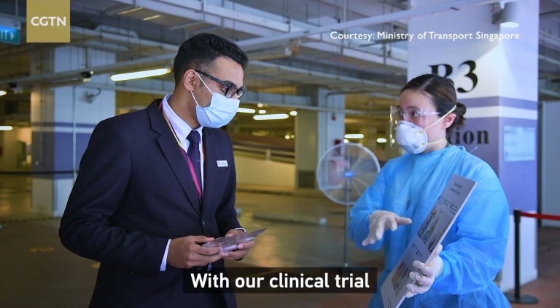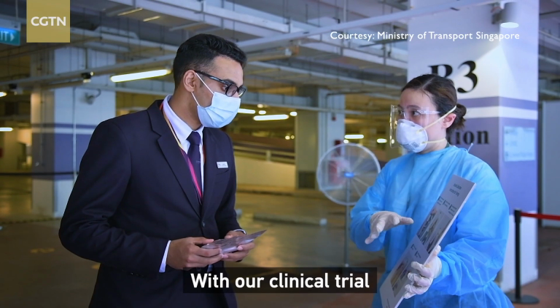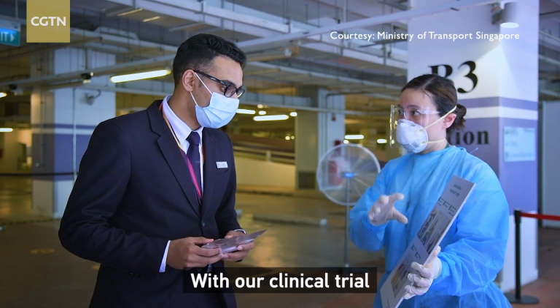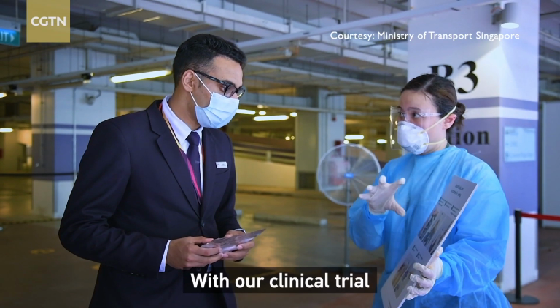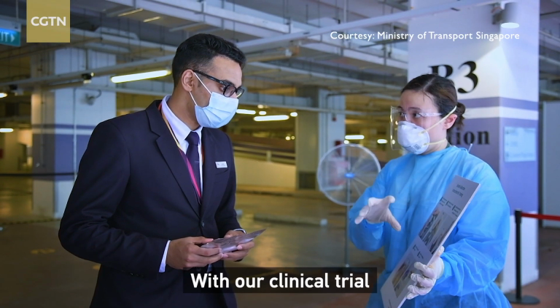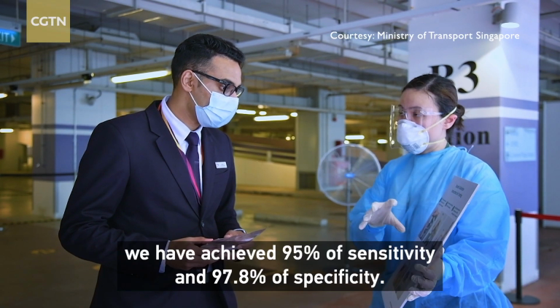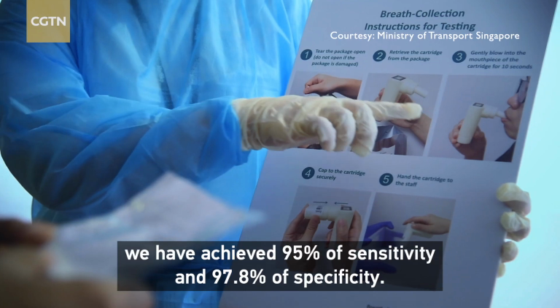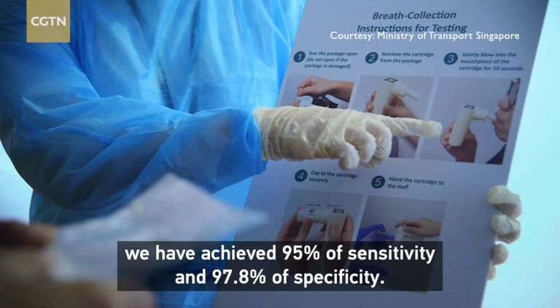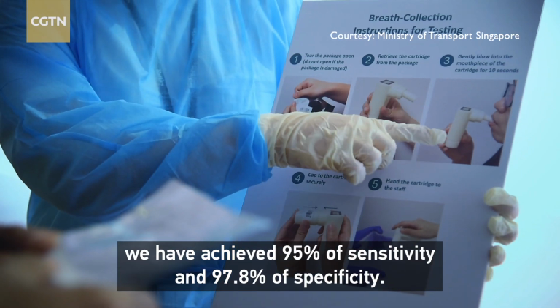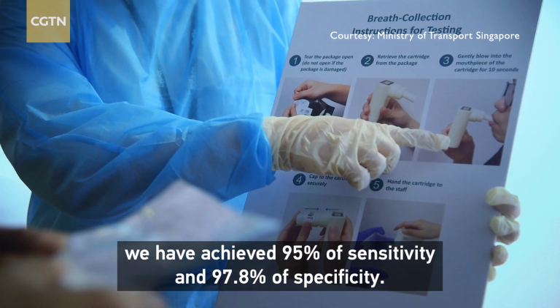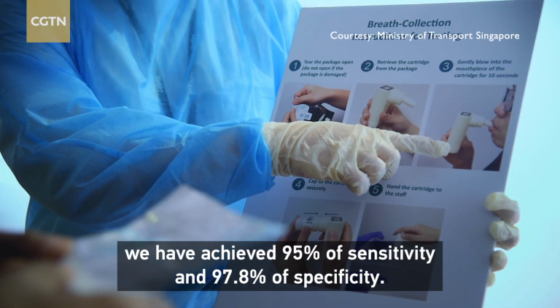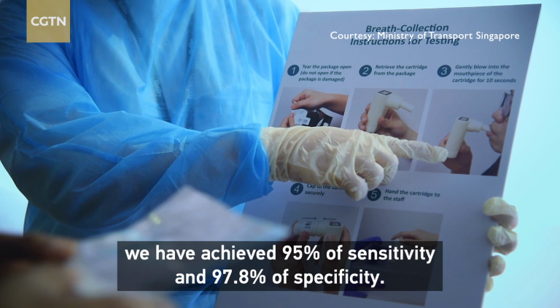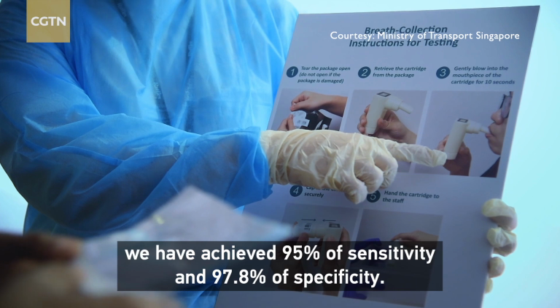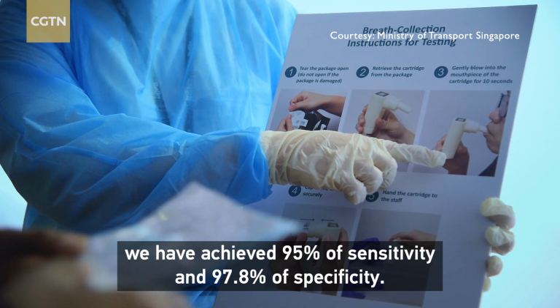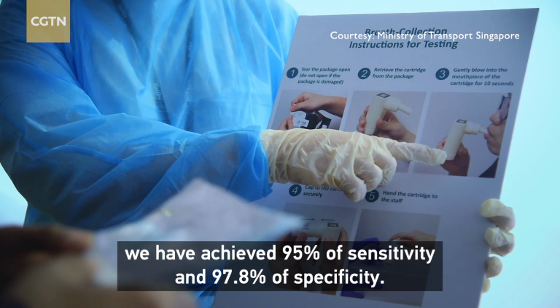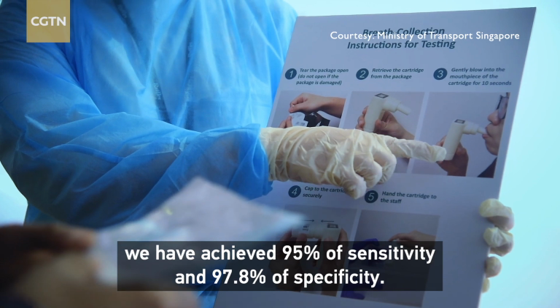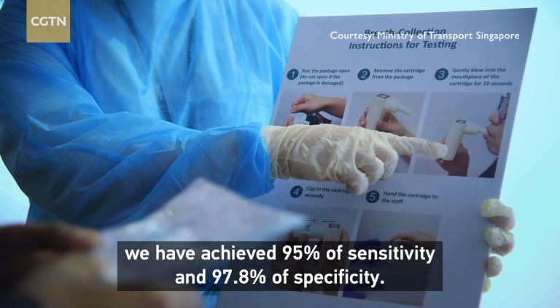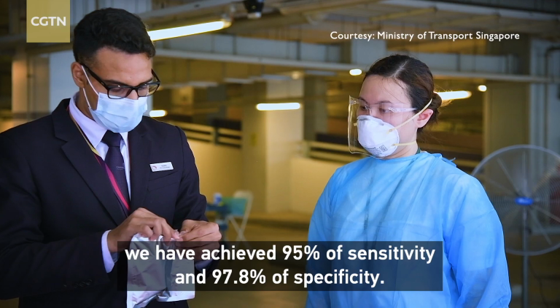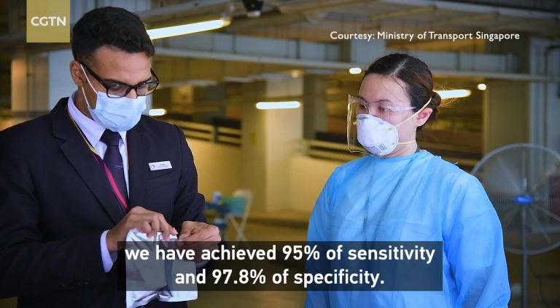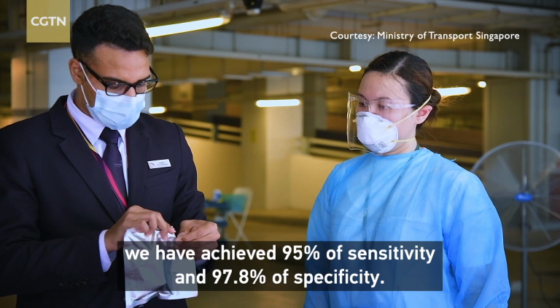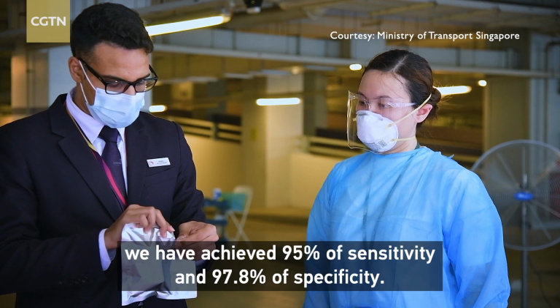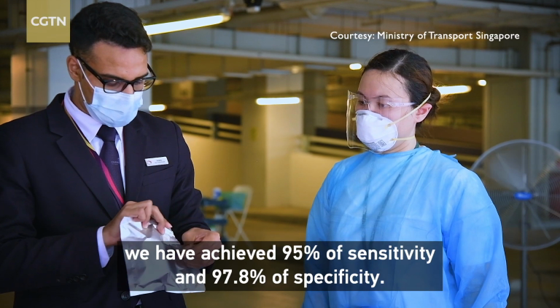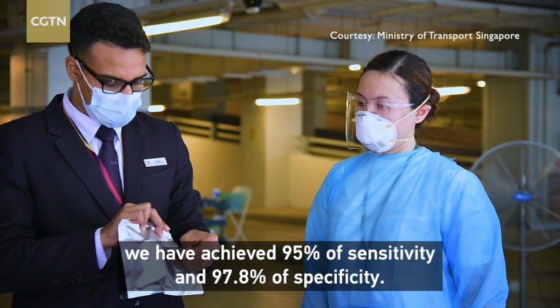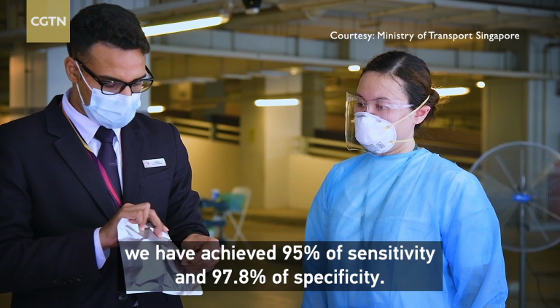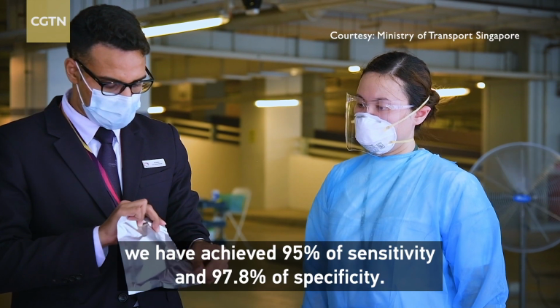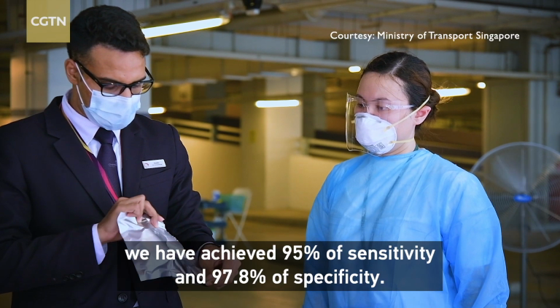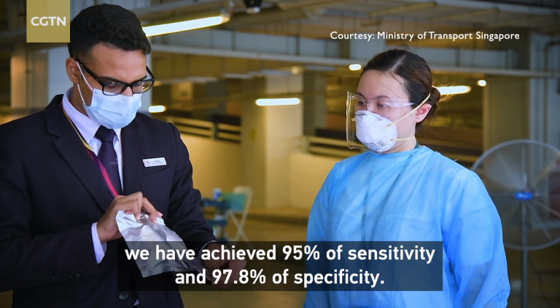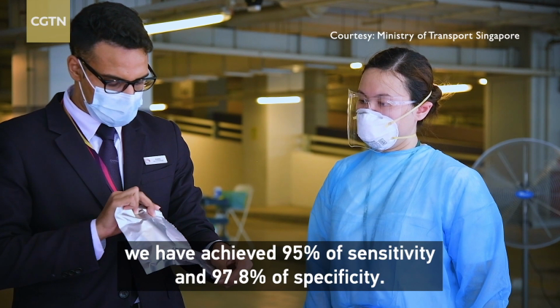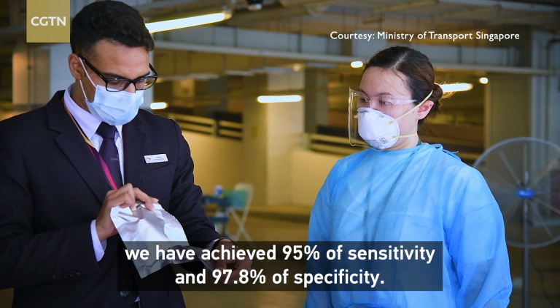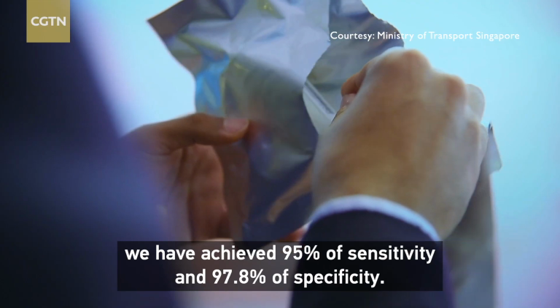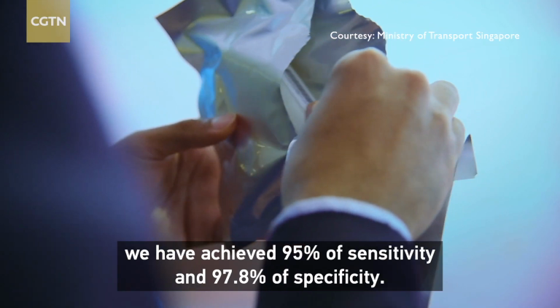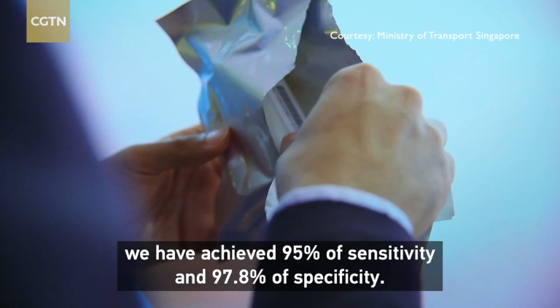With our clinical trial, we have achieved 95% sensitivity and 97.8% specificity.